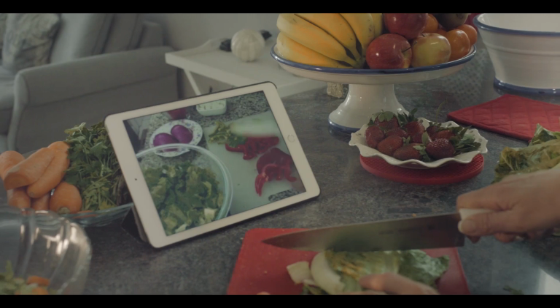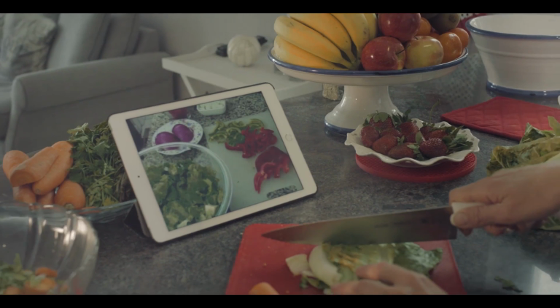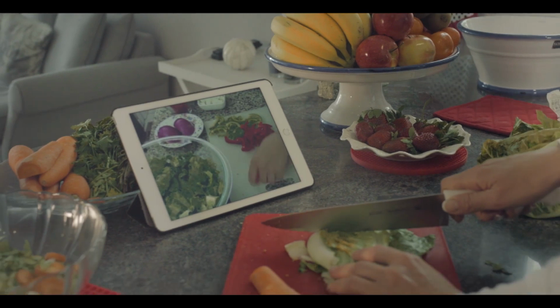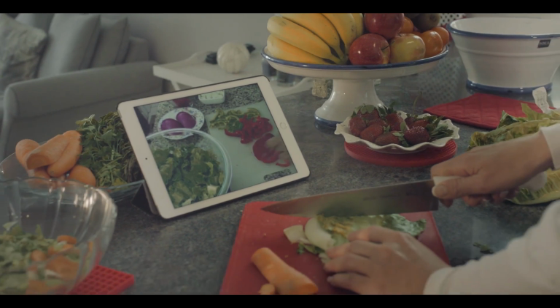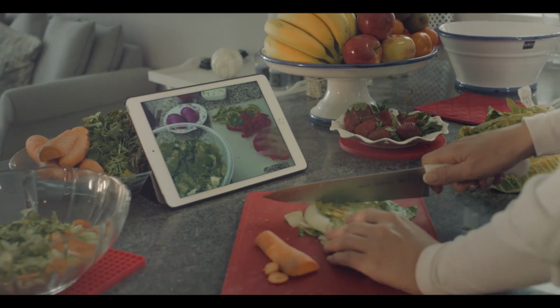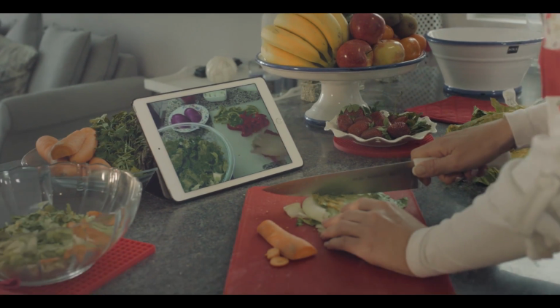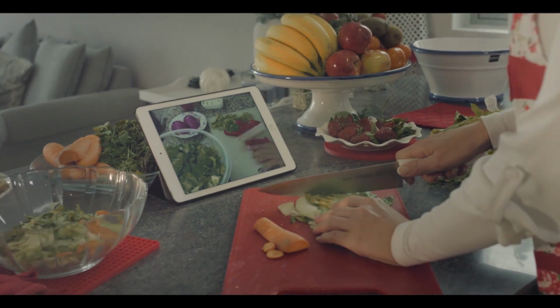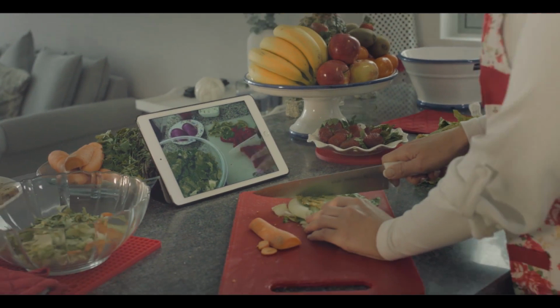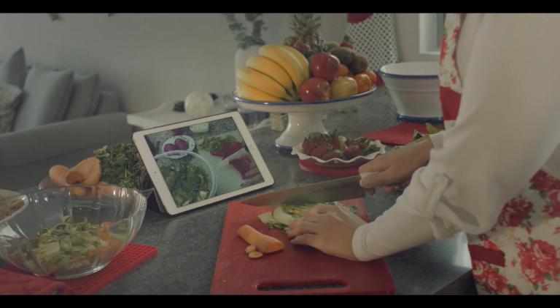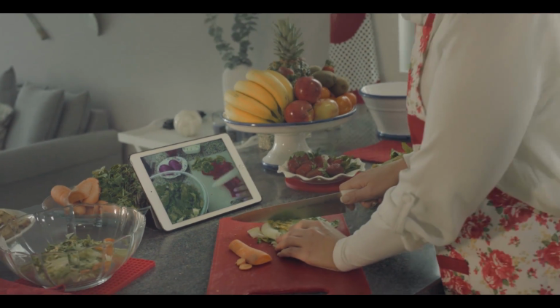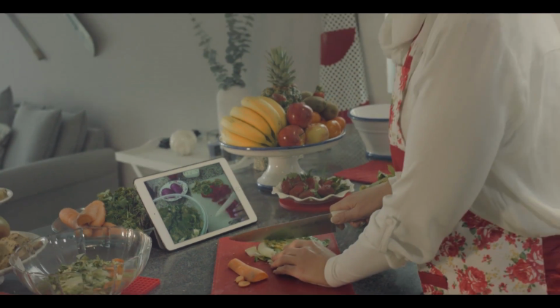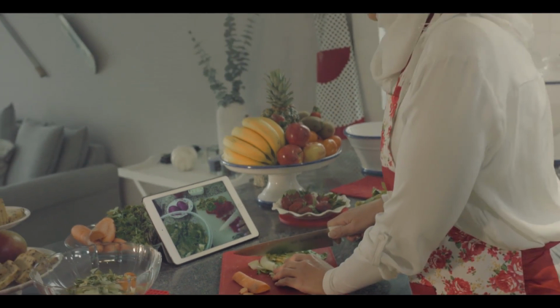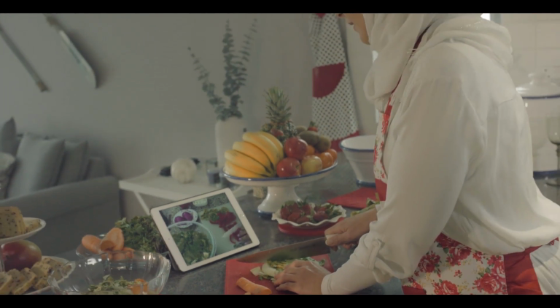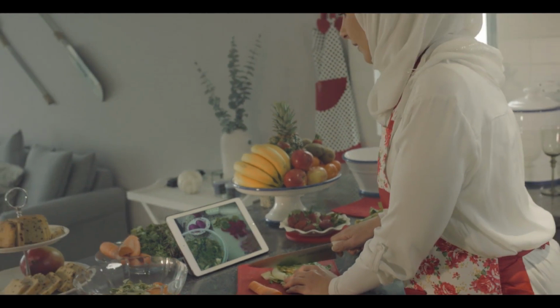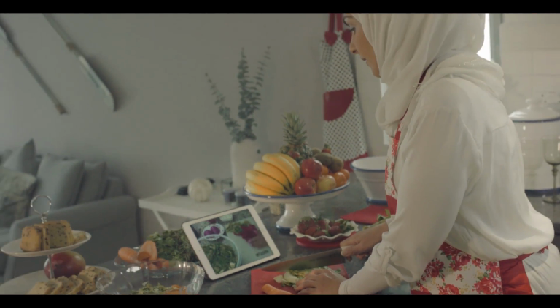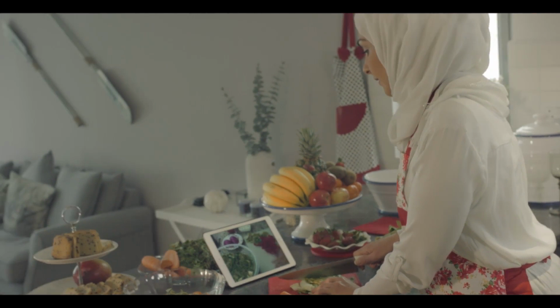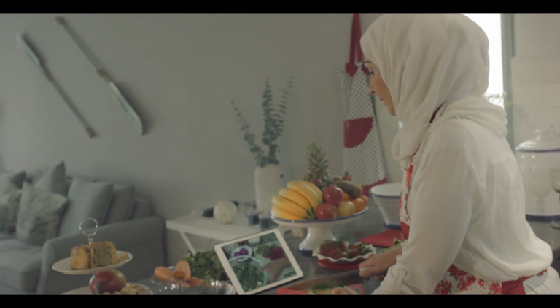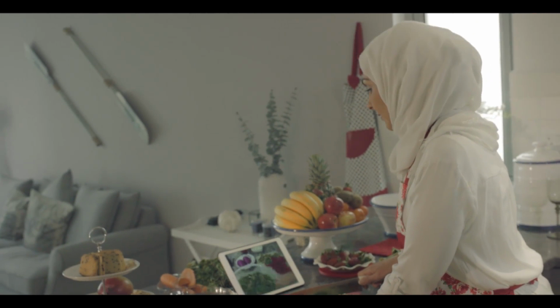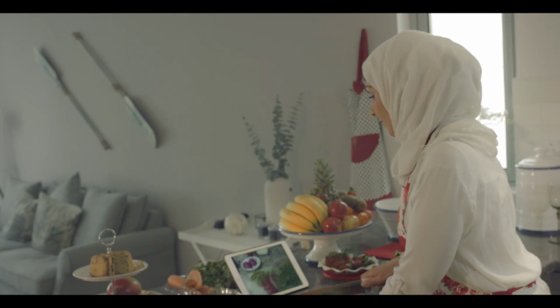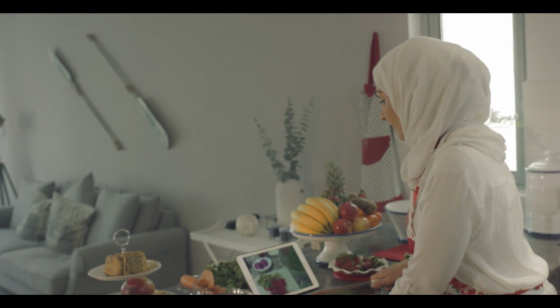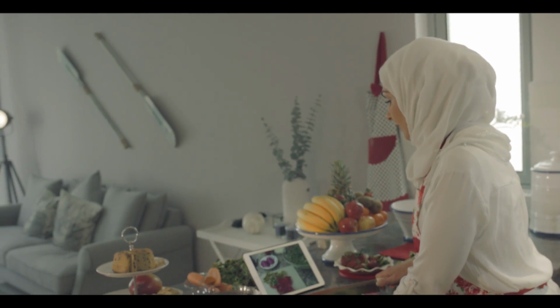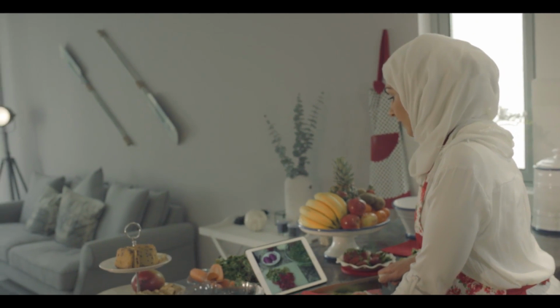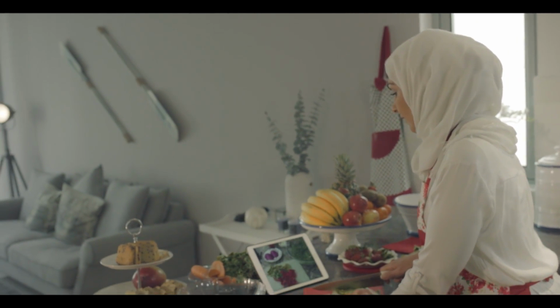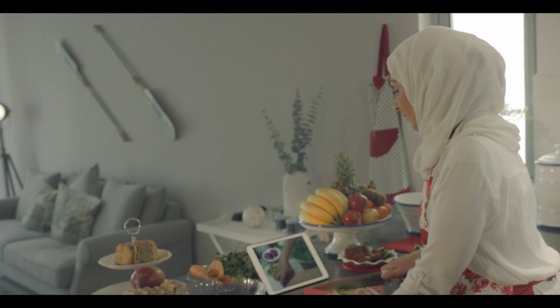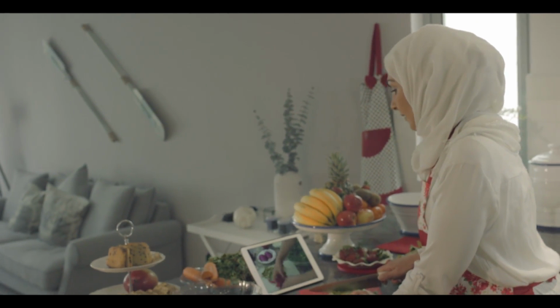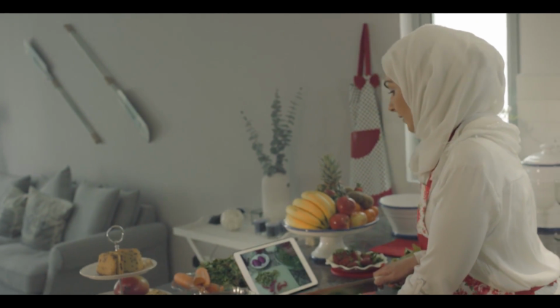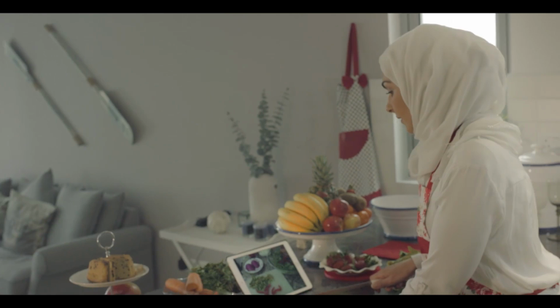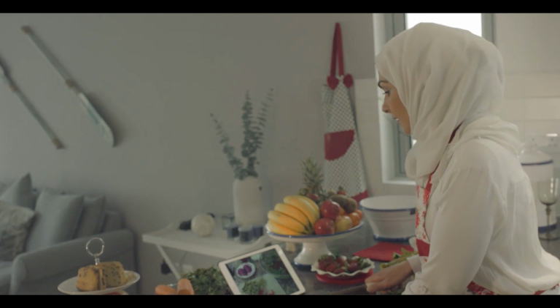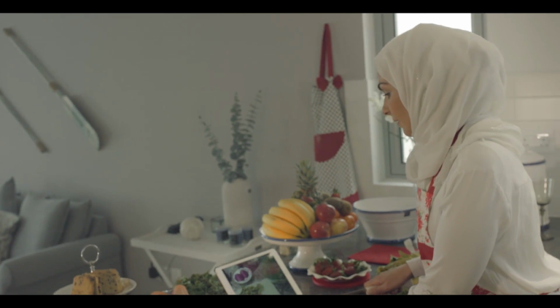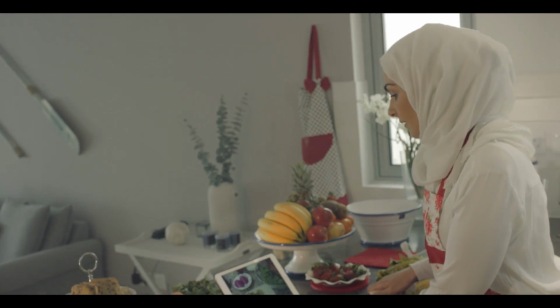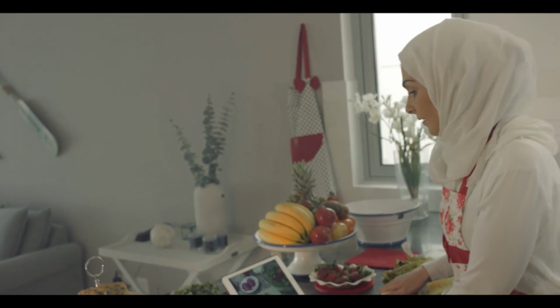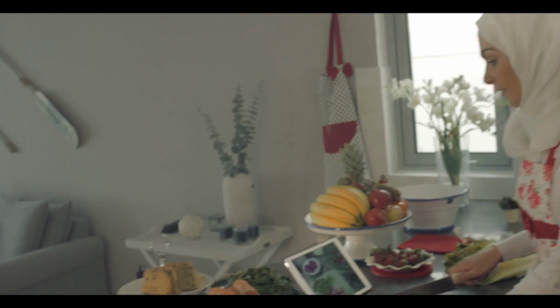How to chop an onion. This is the root — that's absolutely crucial. Leave that on there. If you cut that off, the onion will start to bleed.